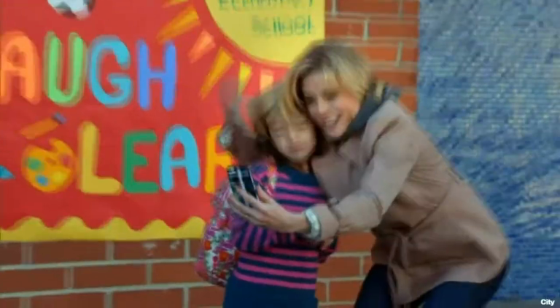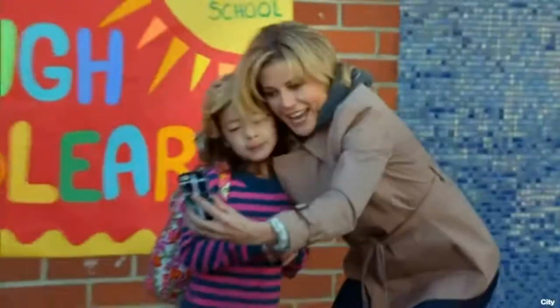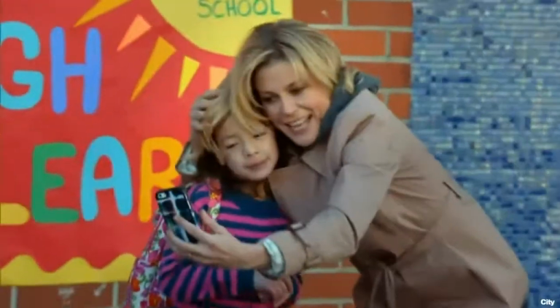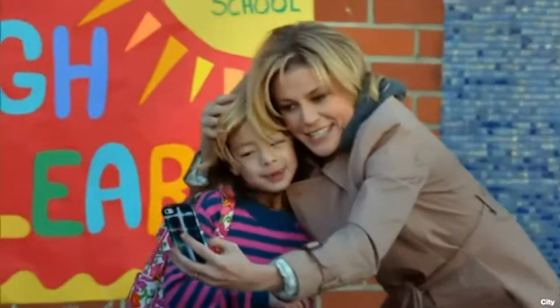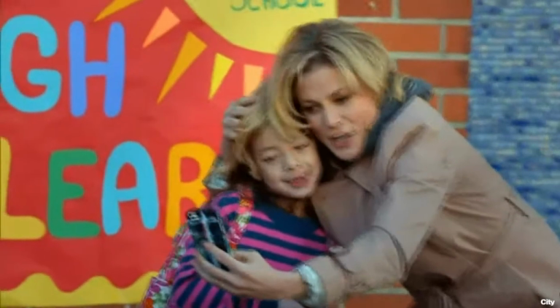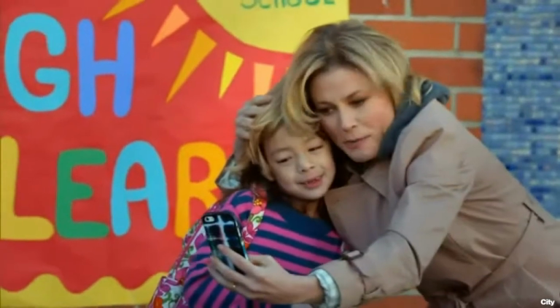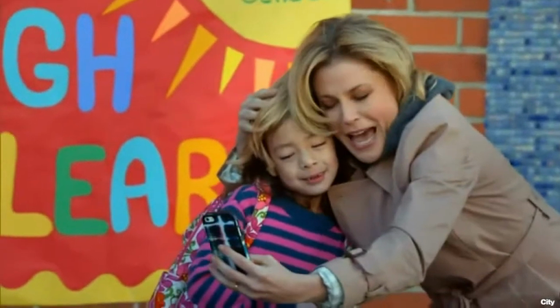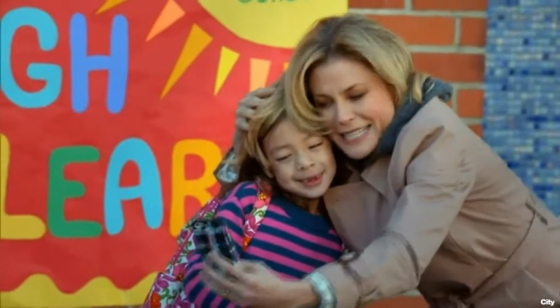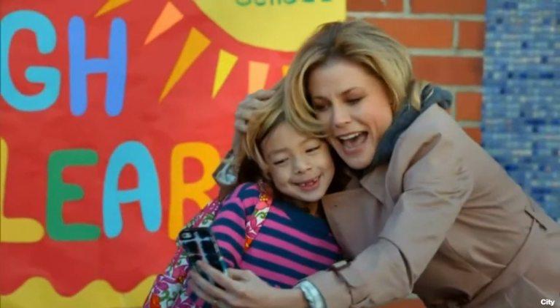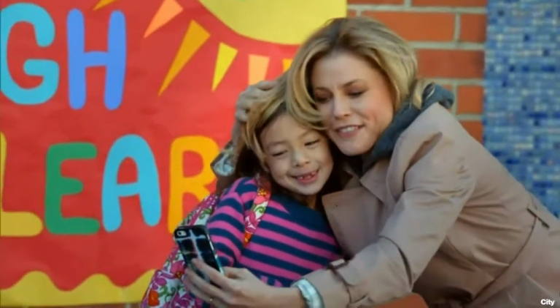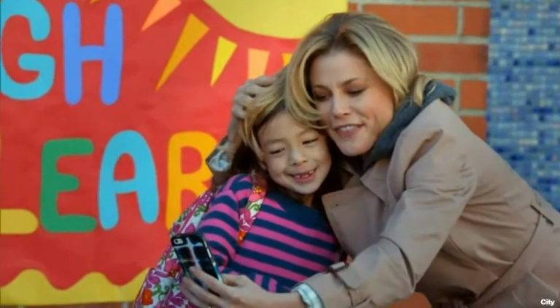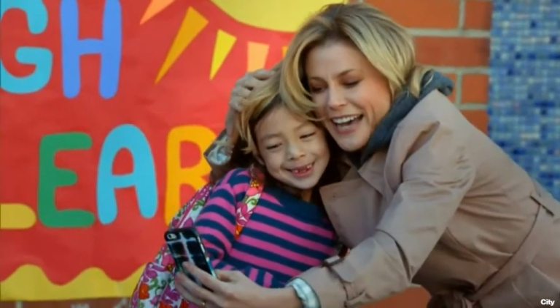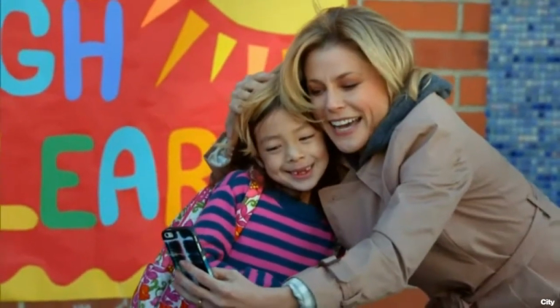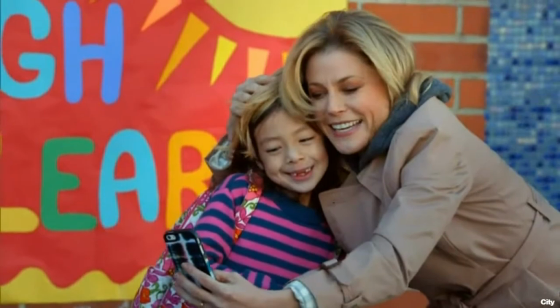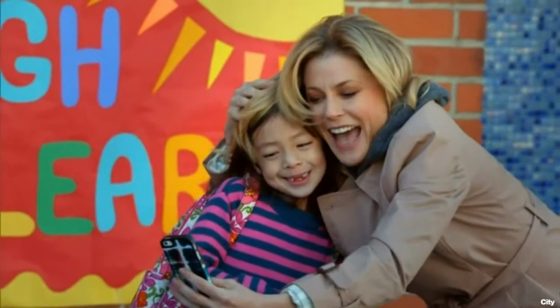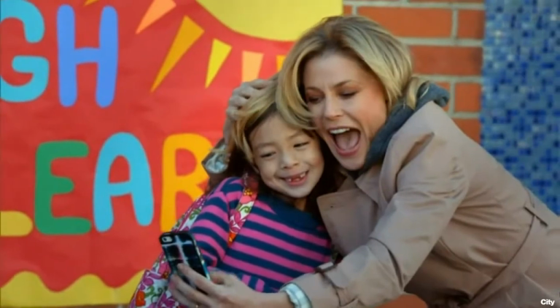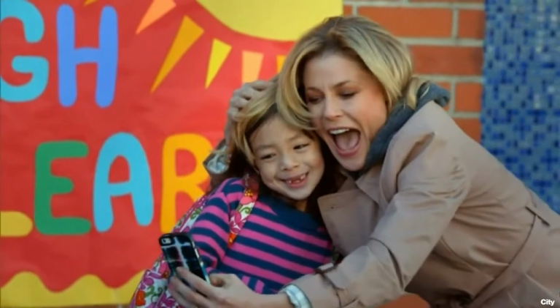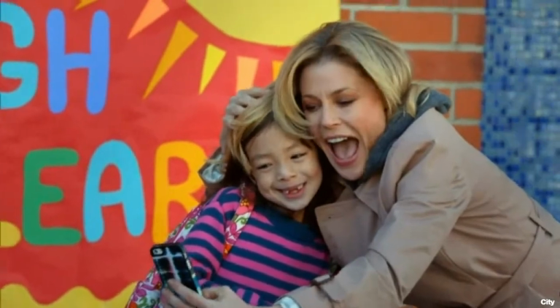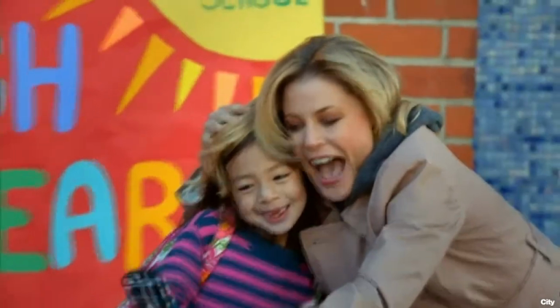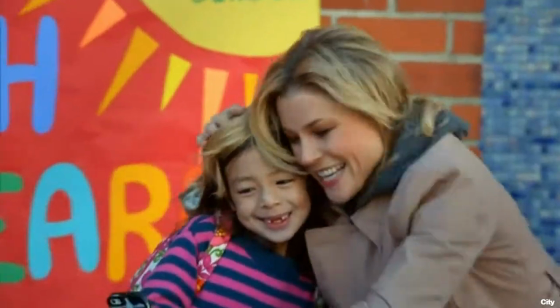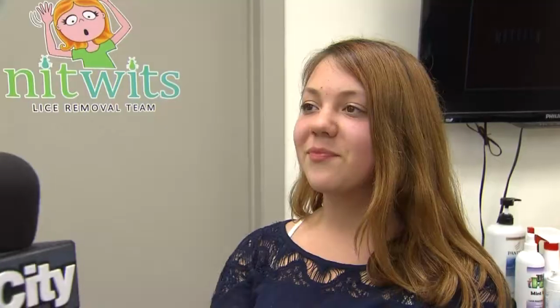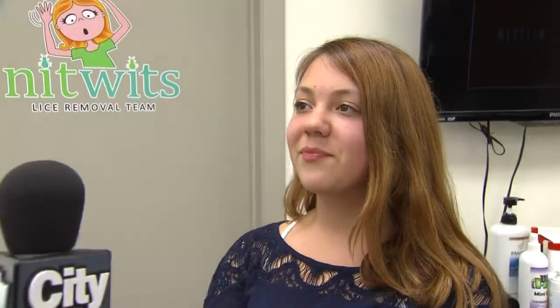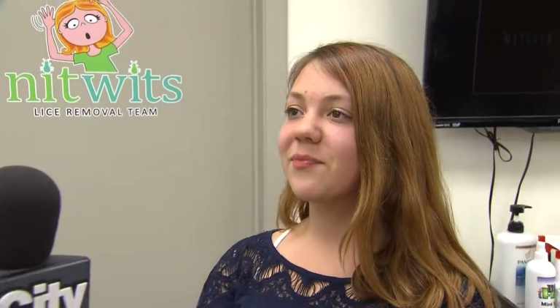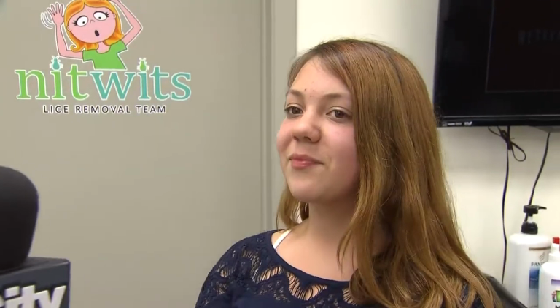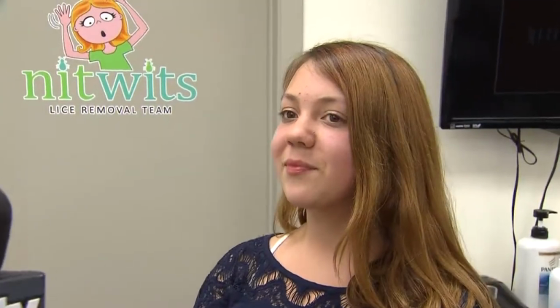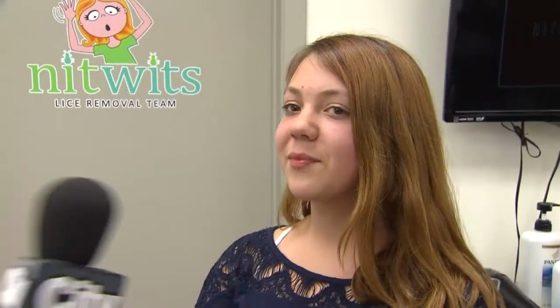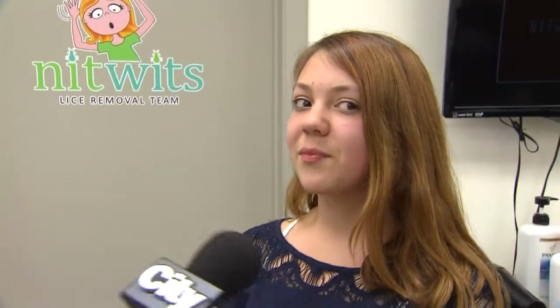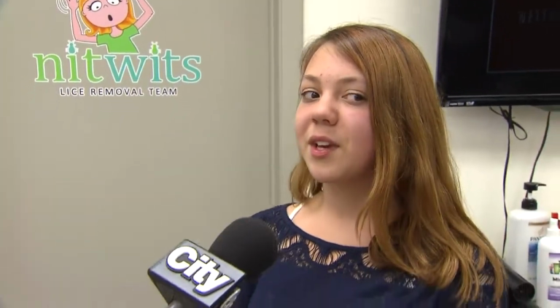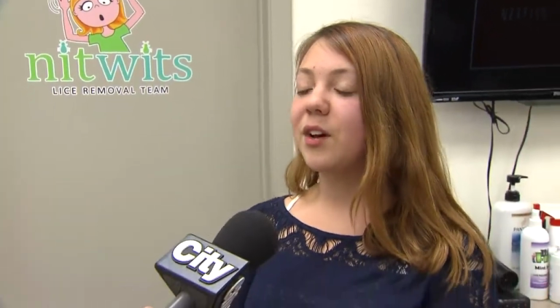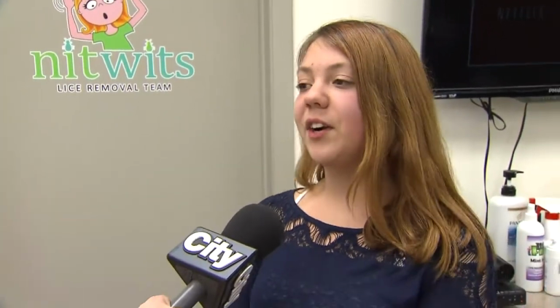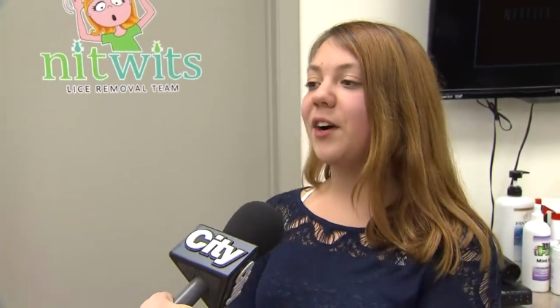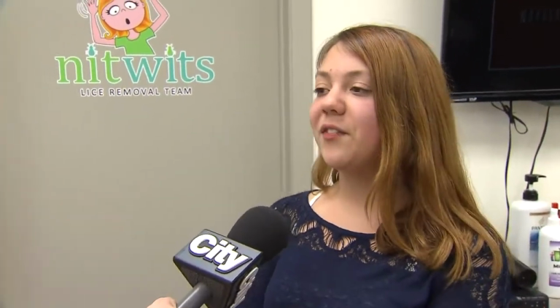Look at us two blondes having fun. How often would you say you kind of put your heads together? Very often.